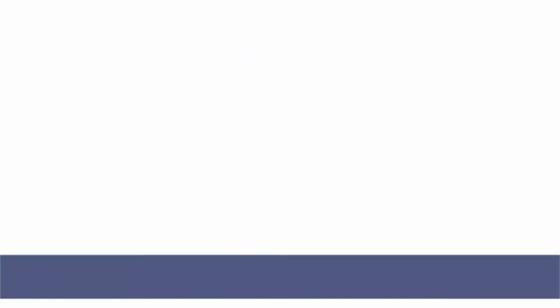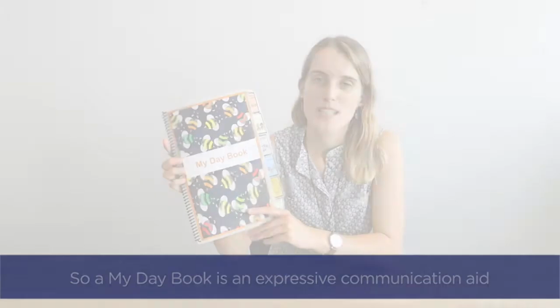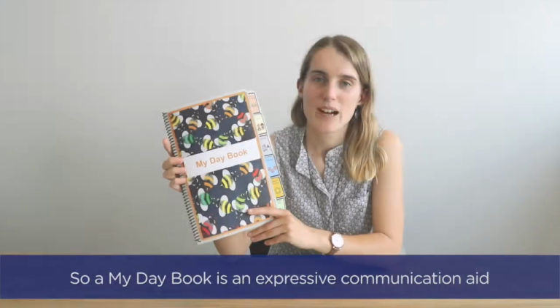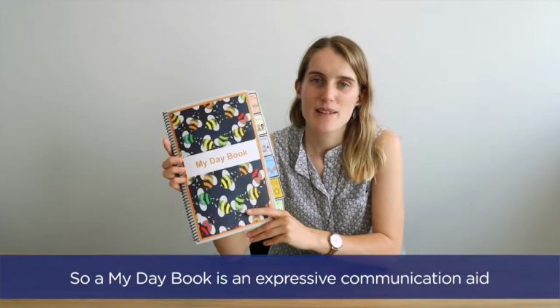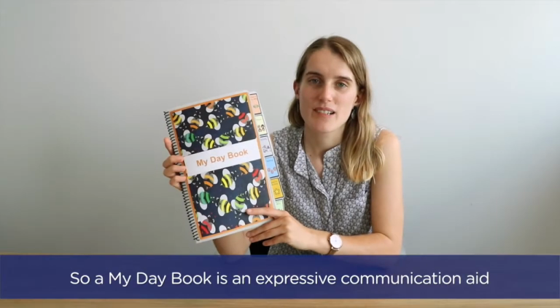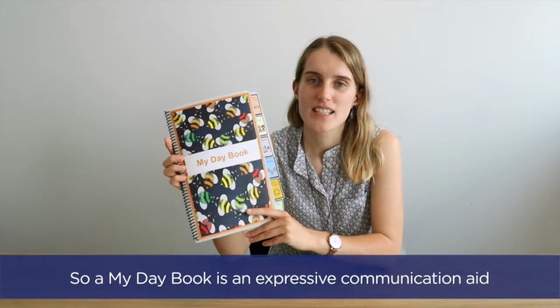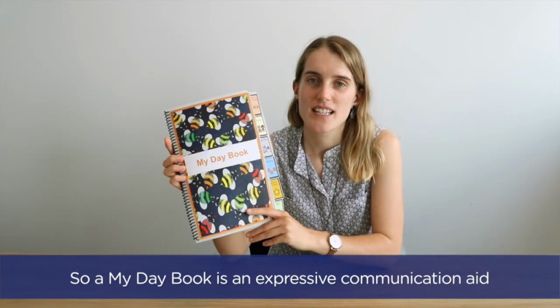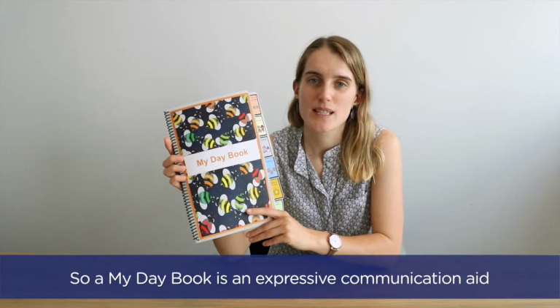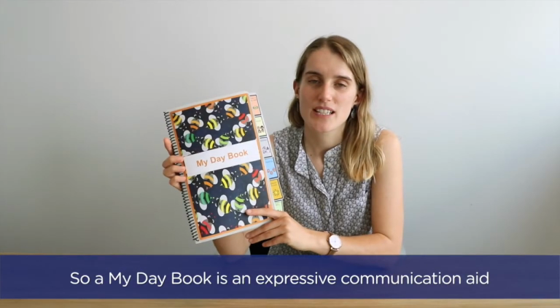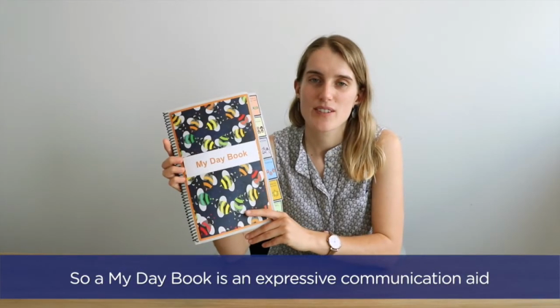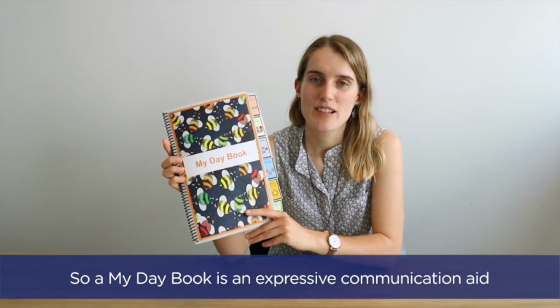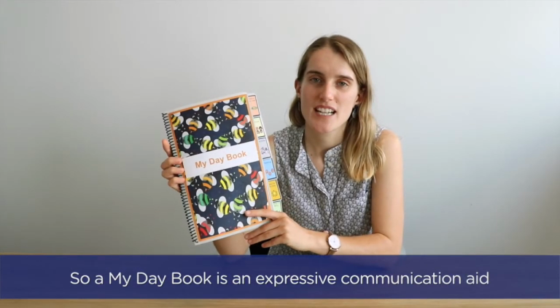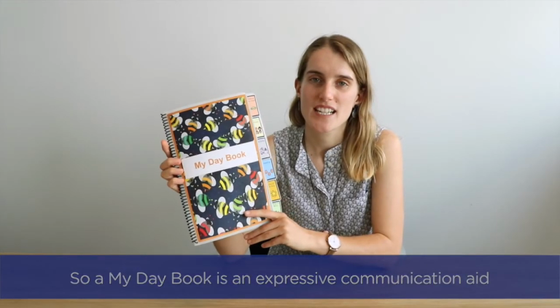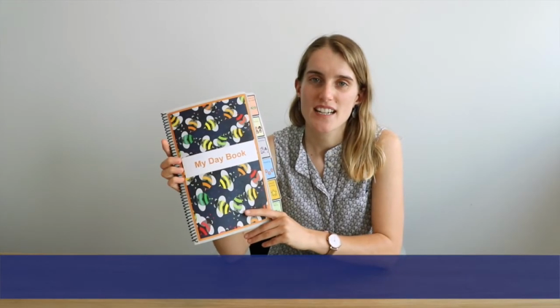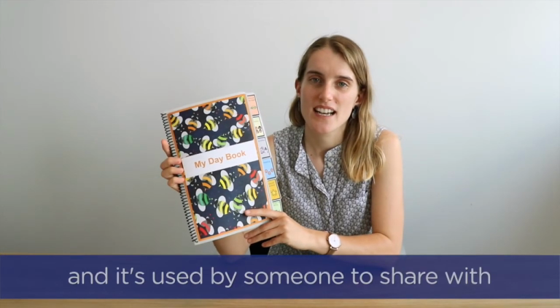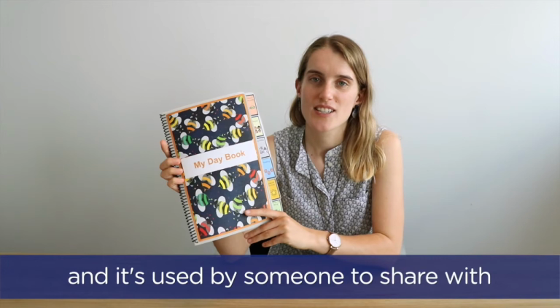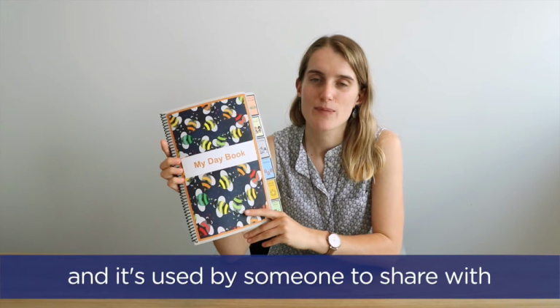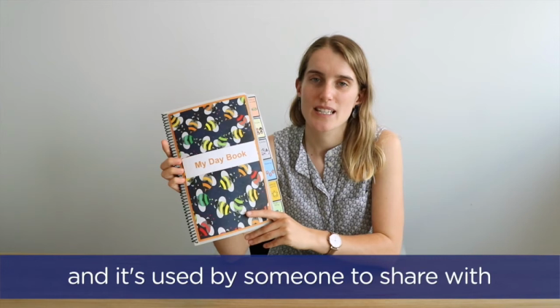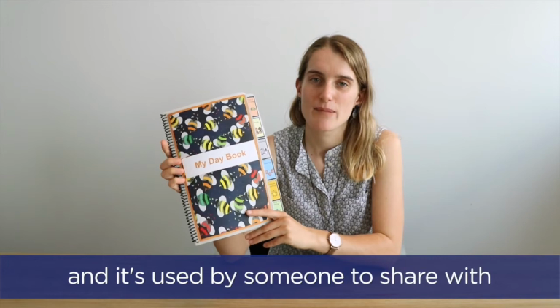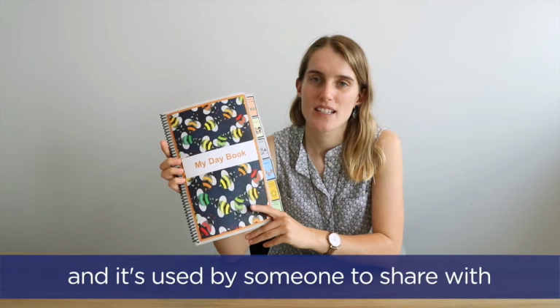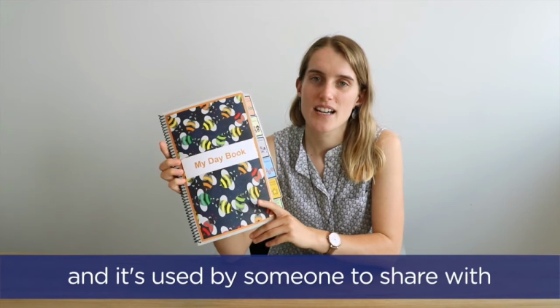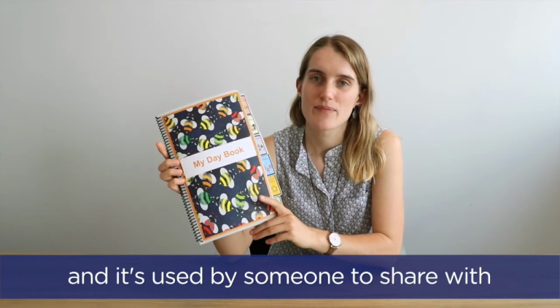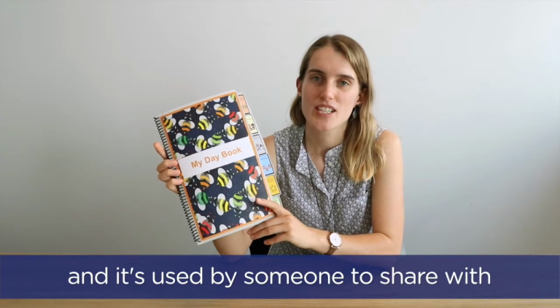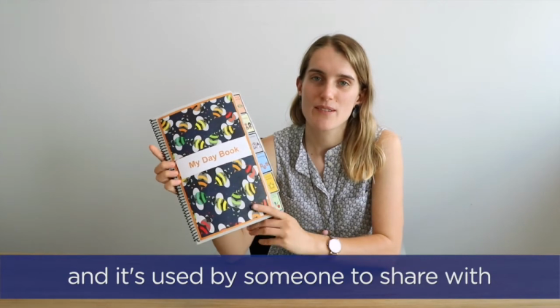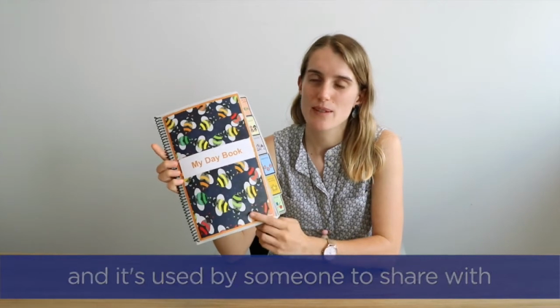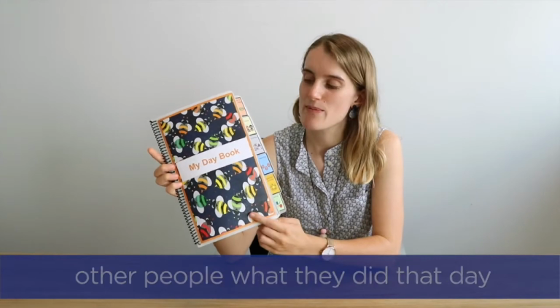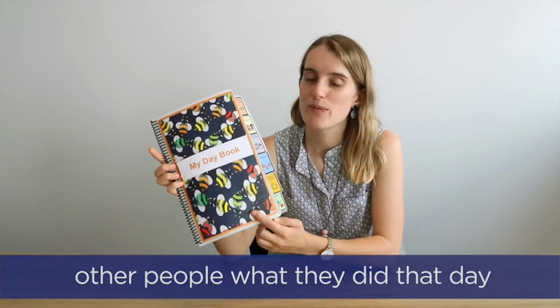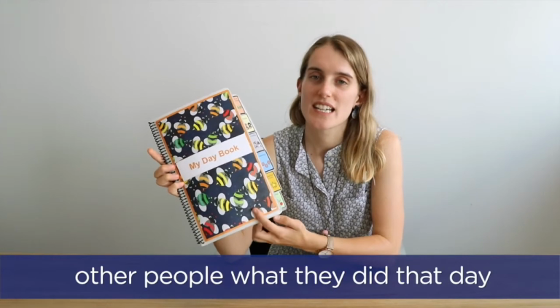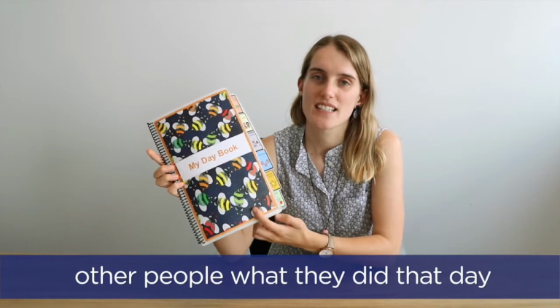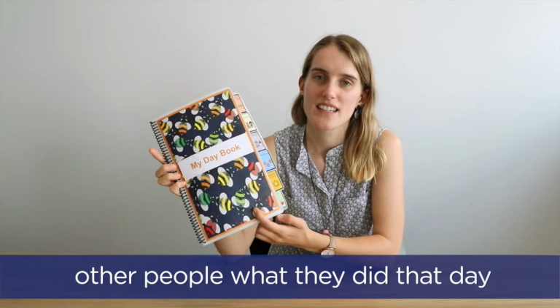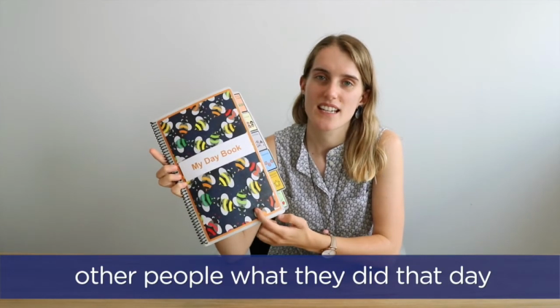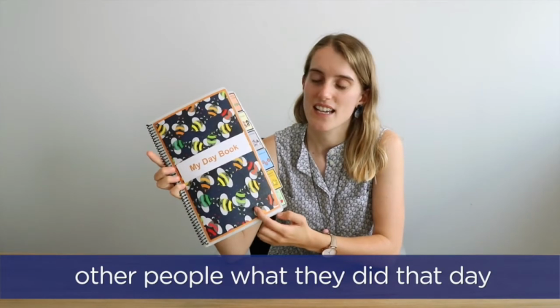My day book is an expressive communication aid, and it's used by someone to share with other people what they did that day.